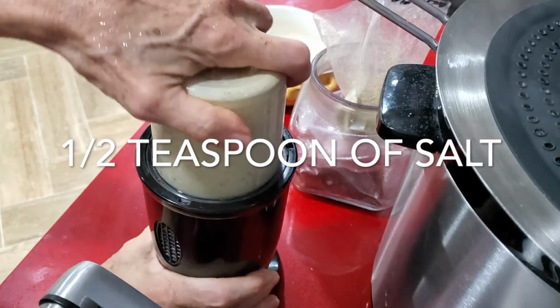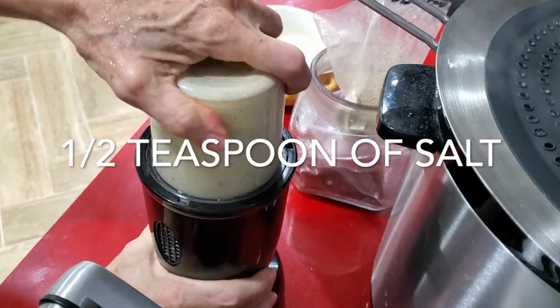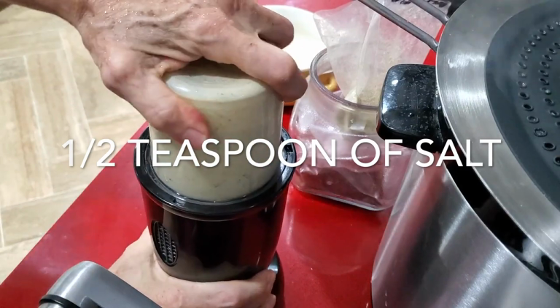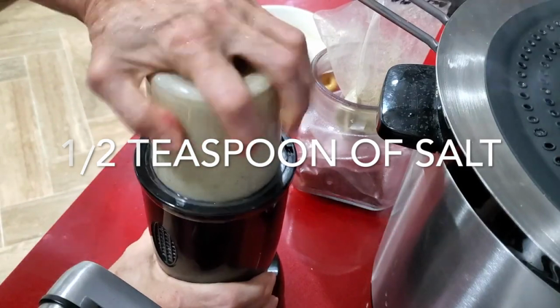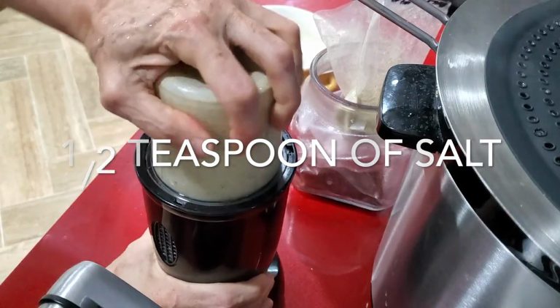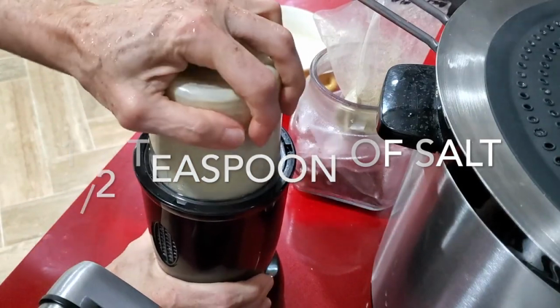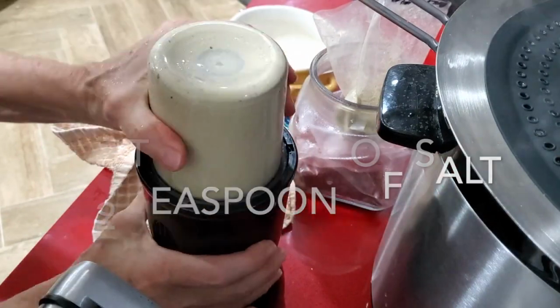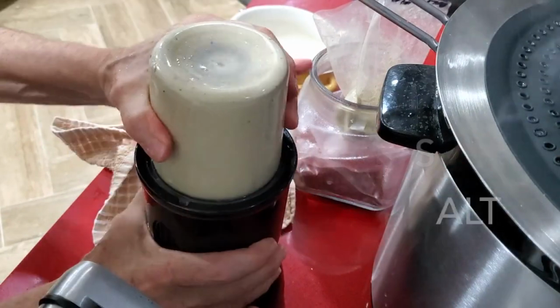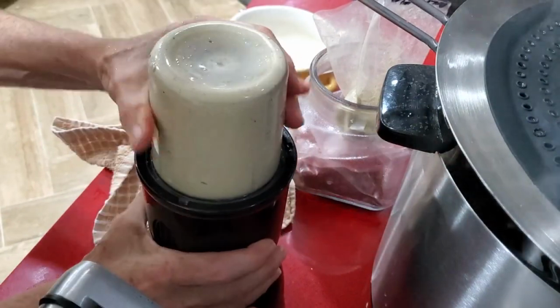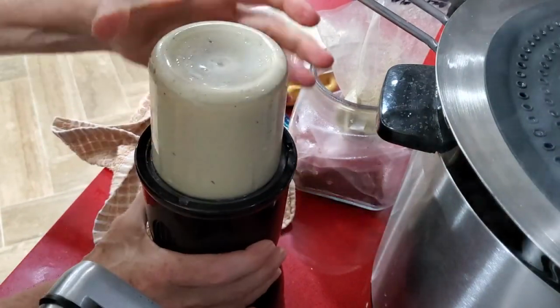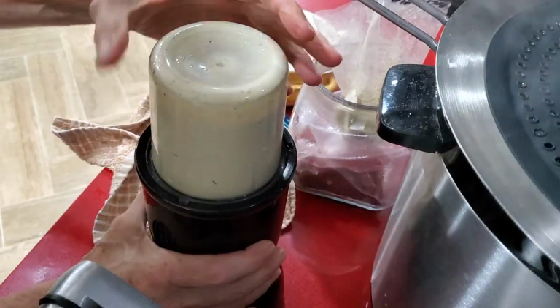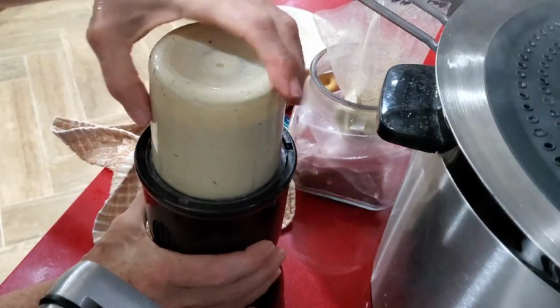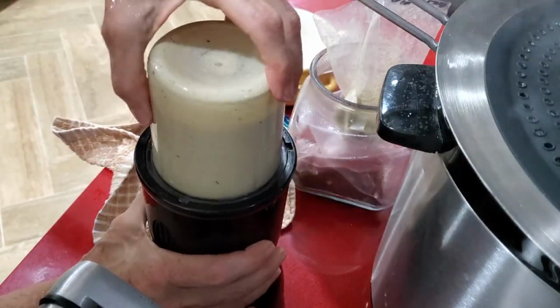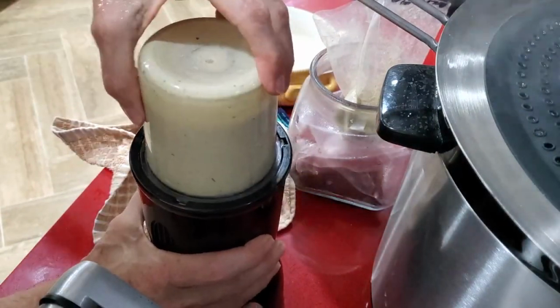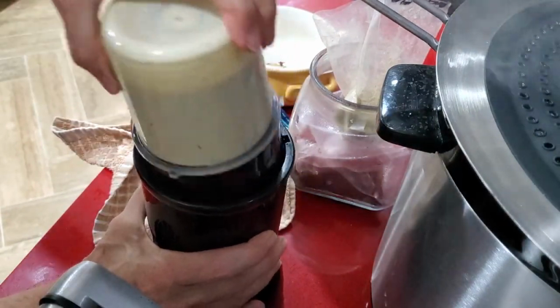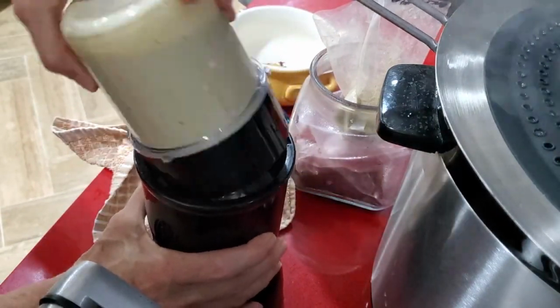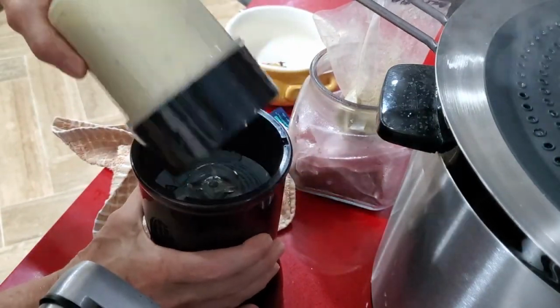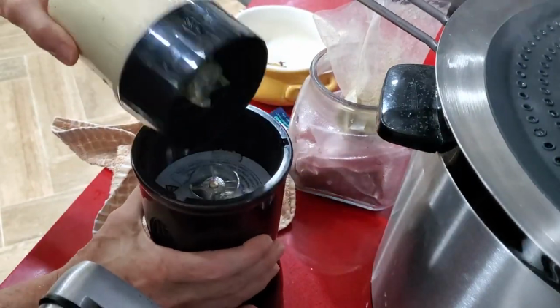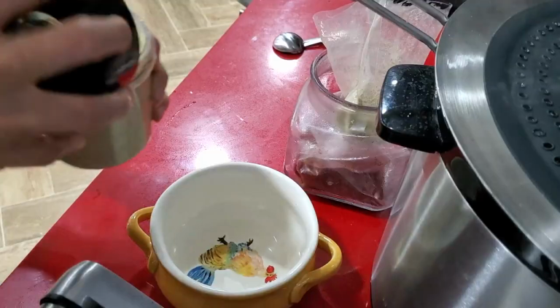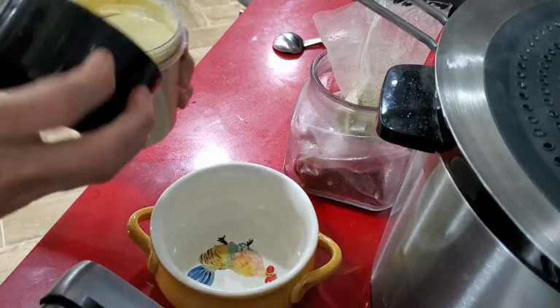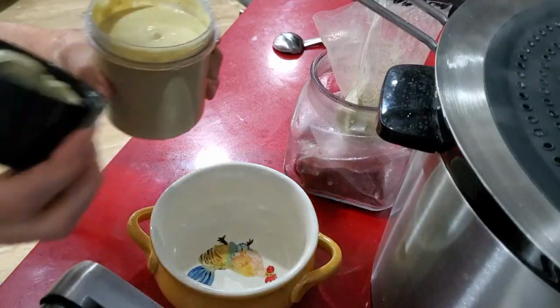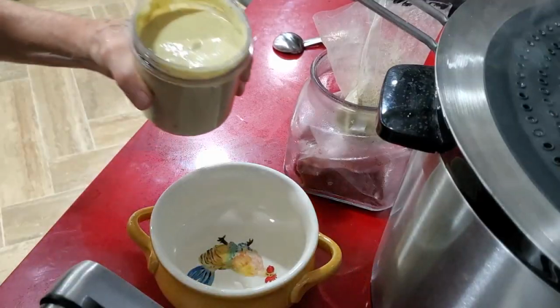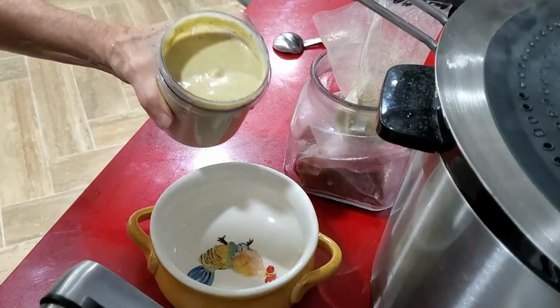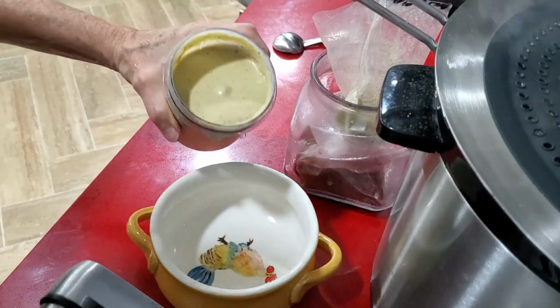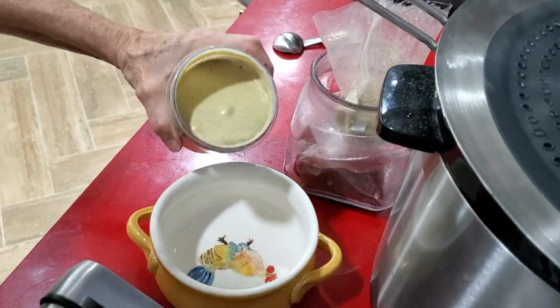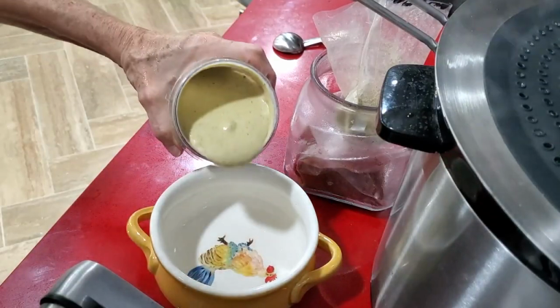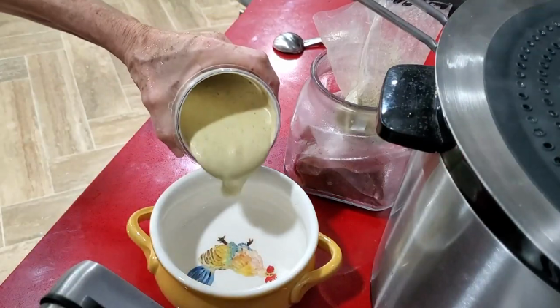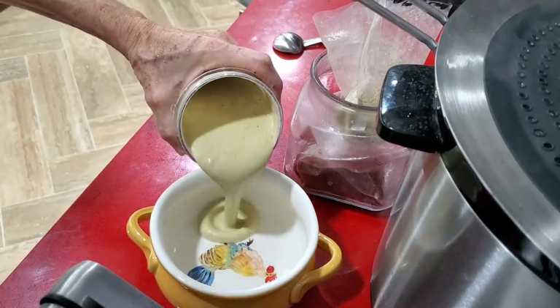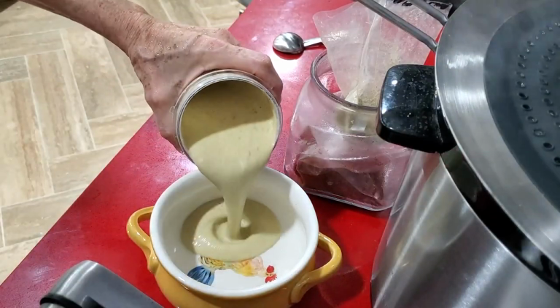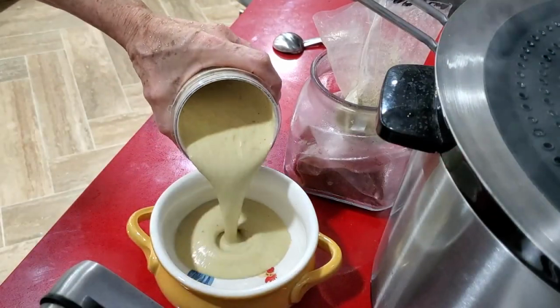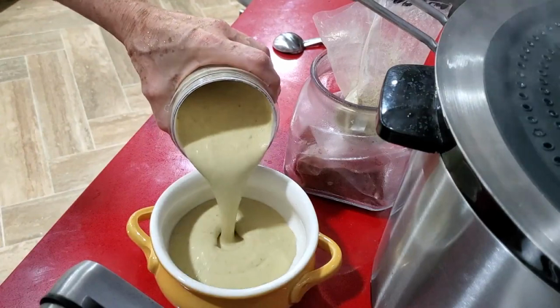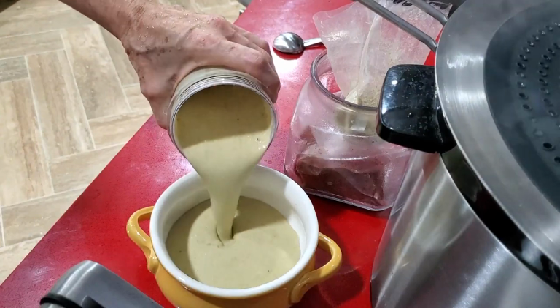Full of vitamin C, fiber, and flavor for you.